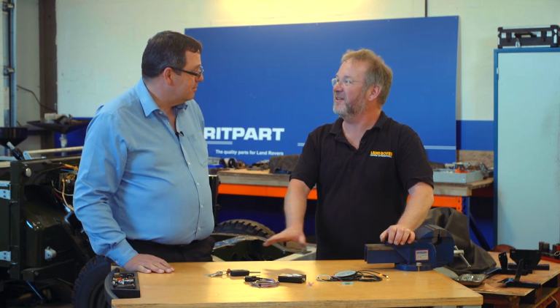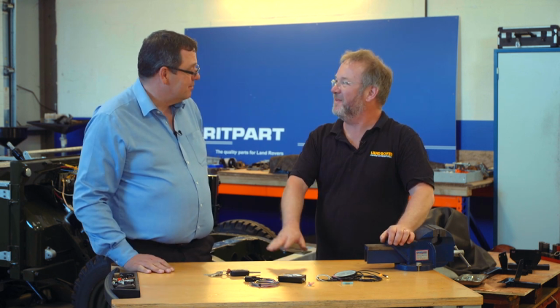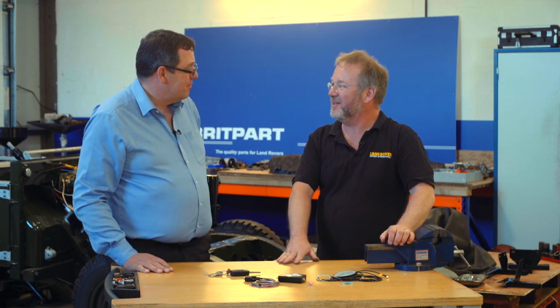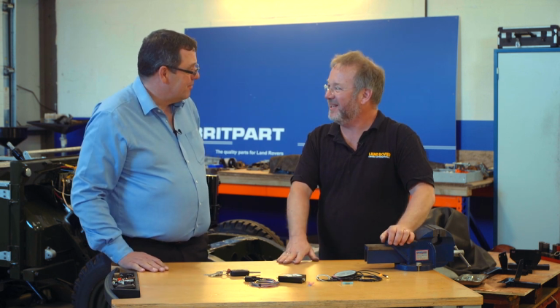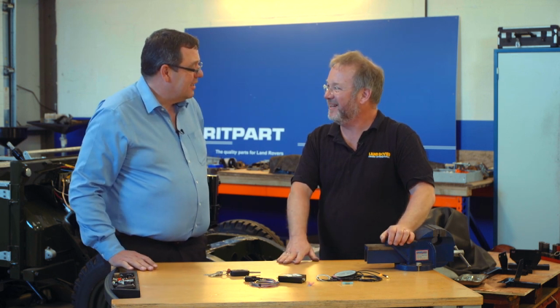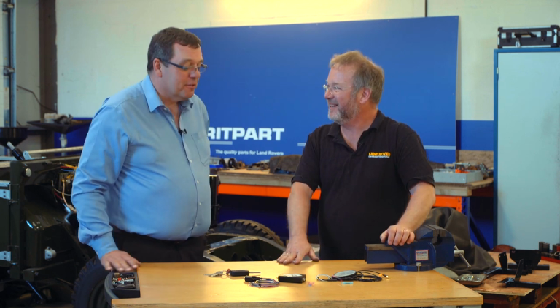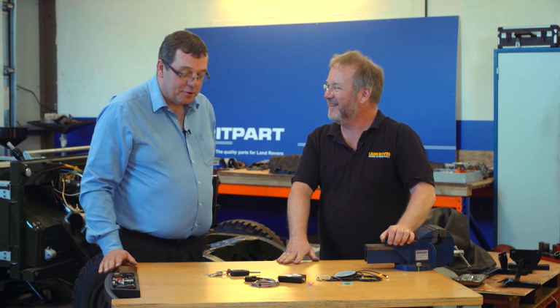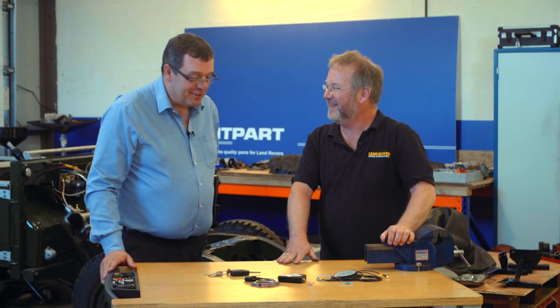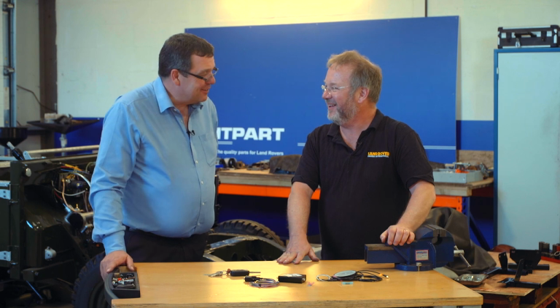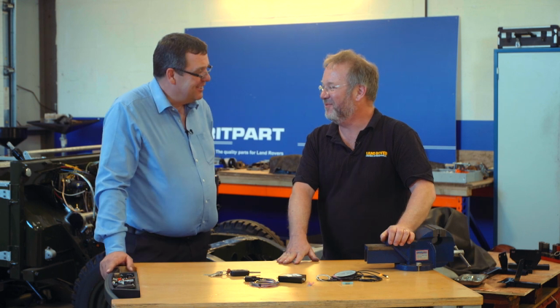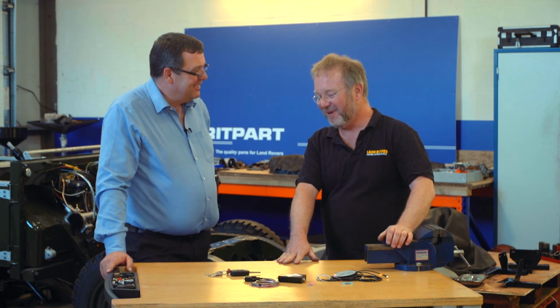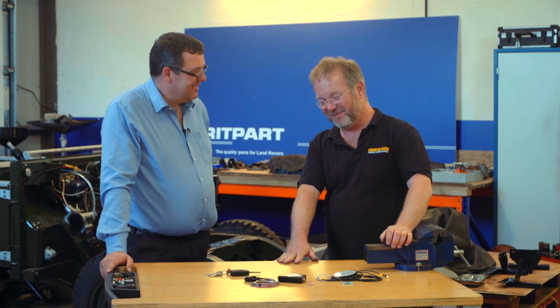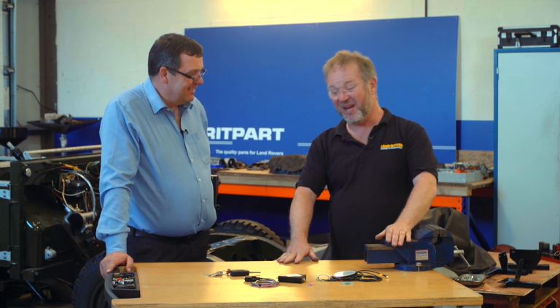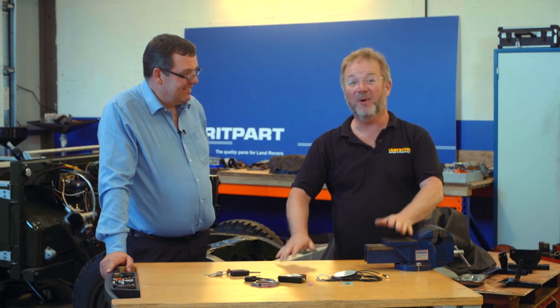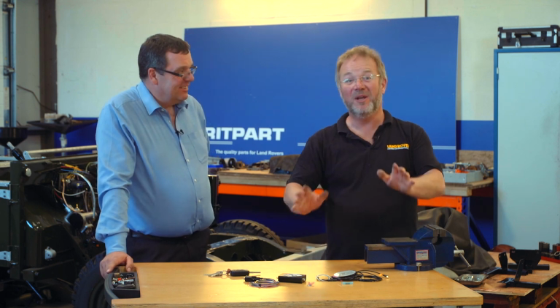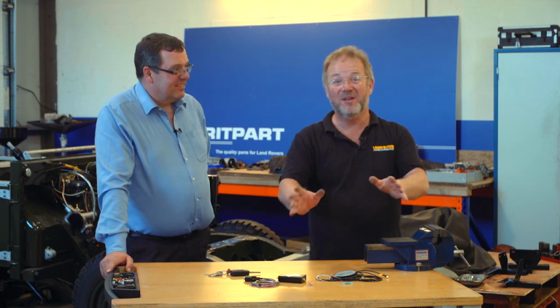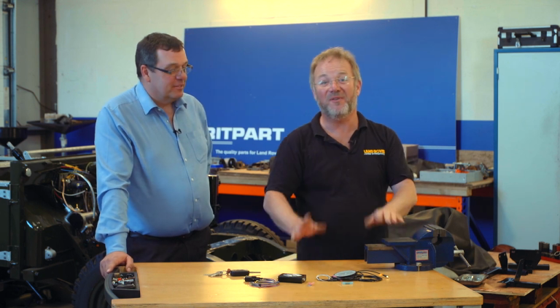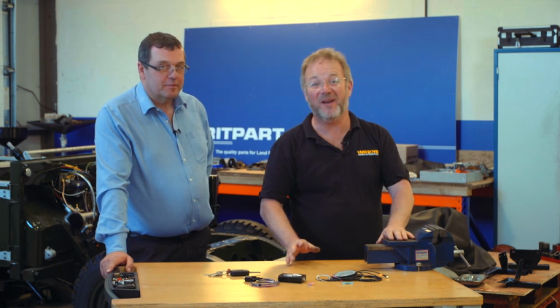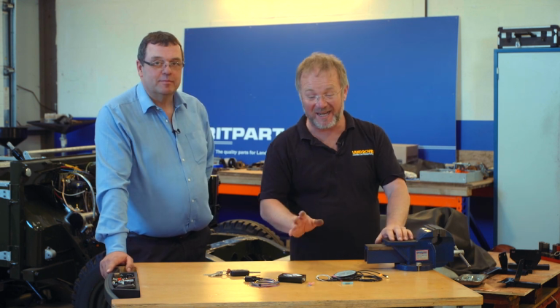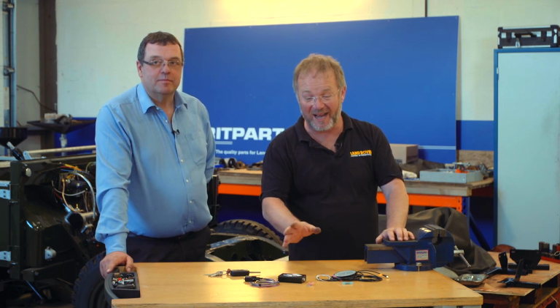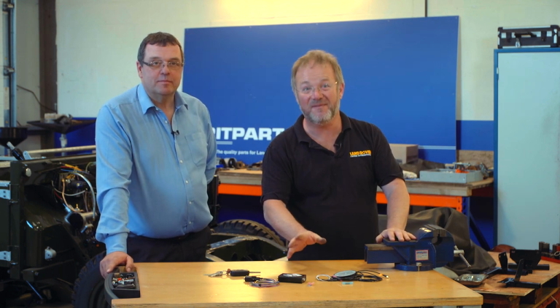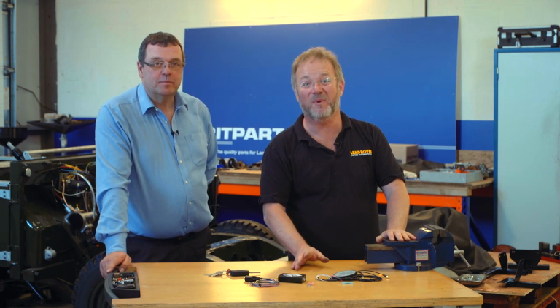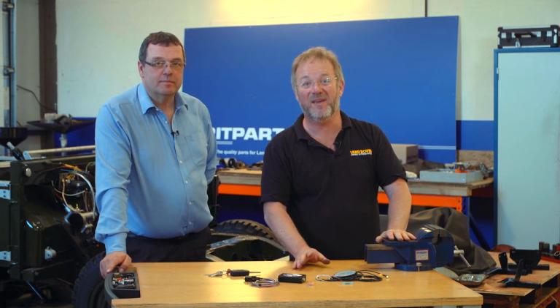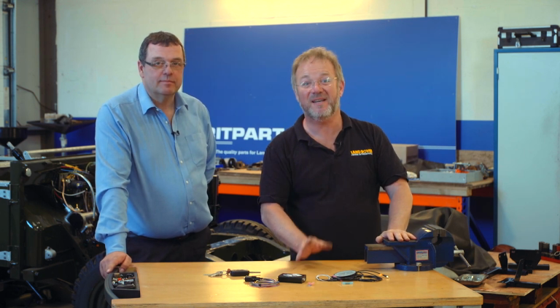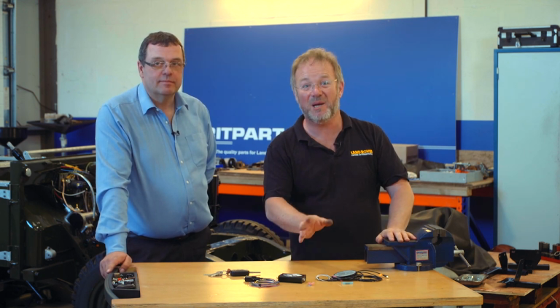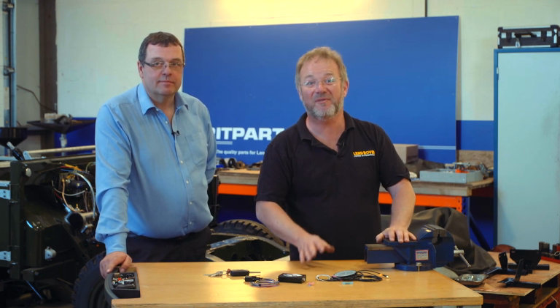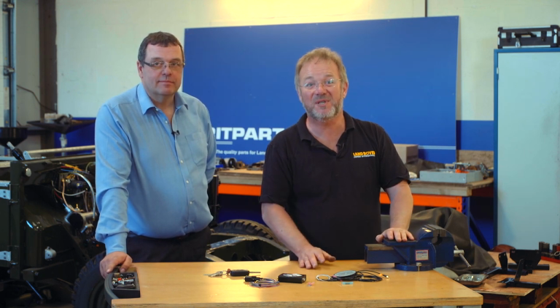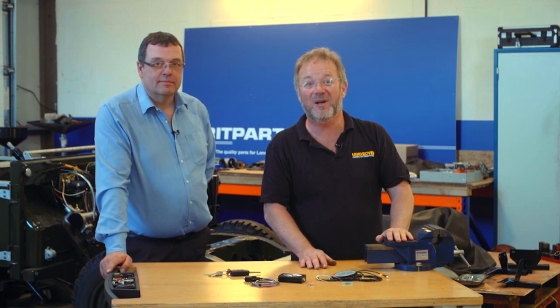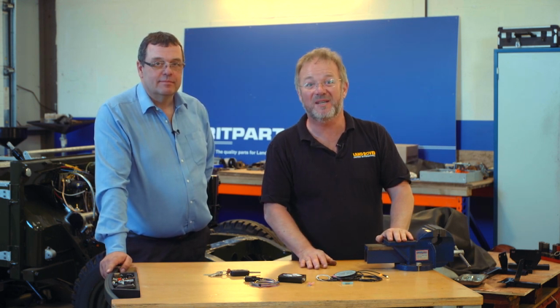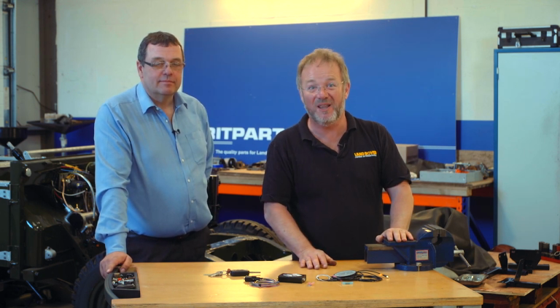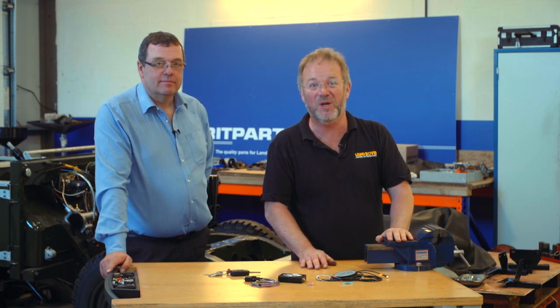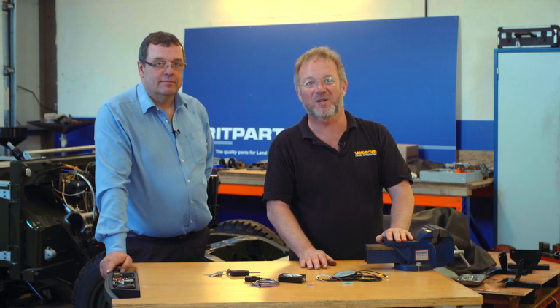Unfortunately it doesn't make the tea. To find out exactly how to fit one of these, let's go over and see Martin in the workshop.